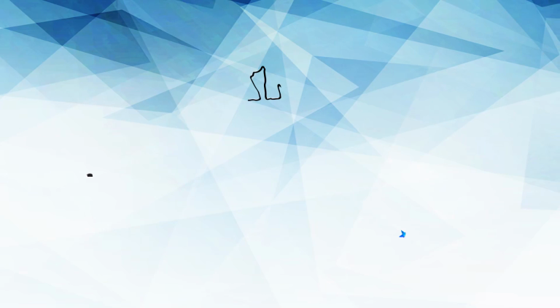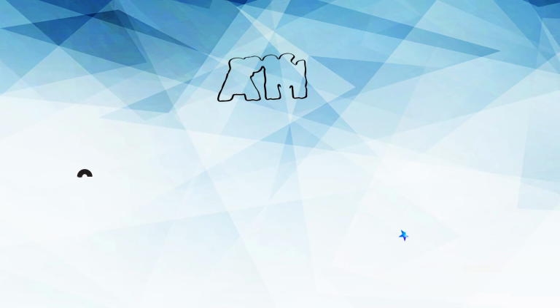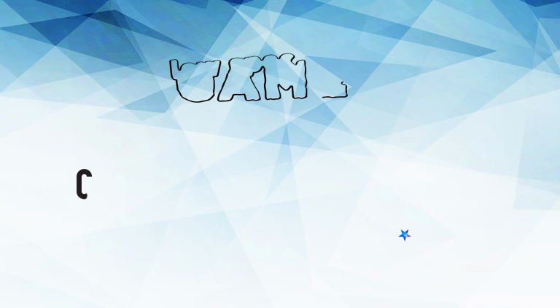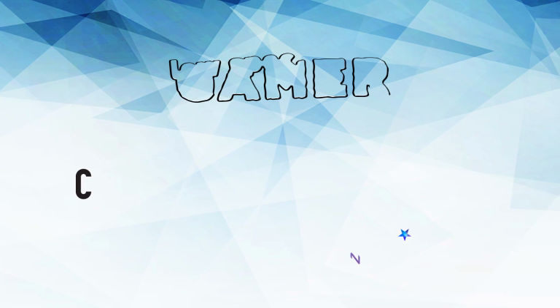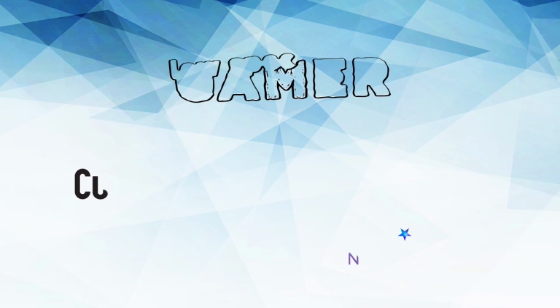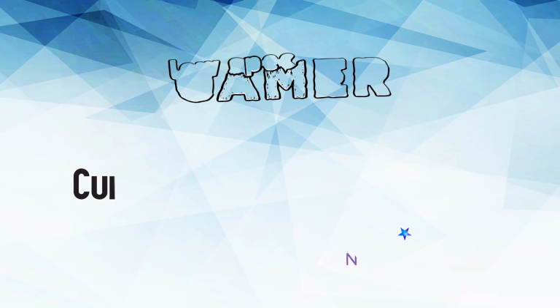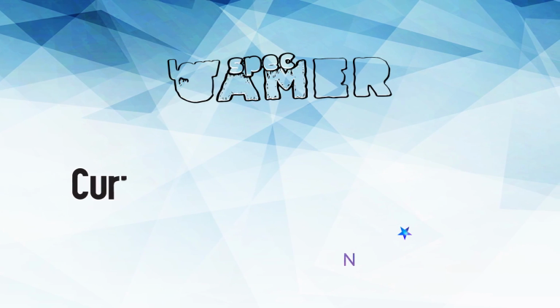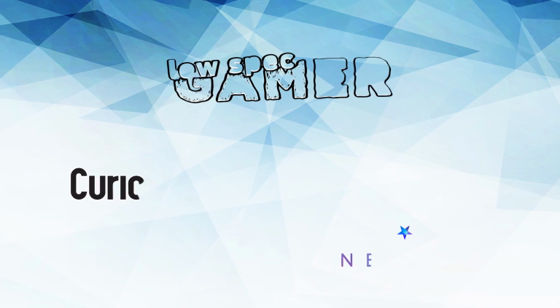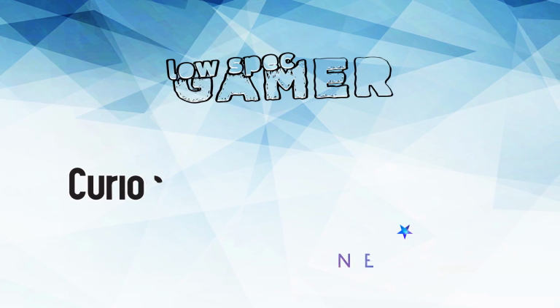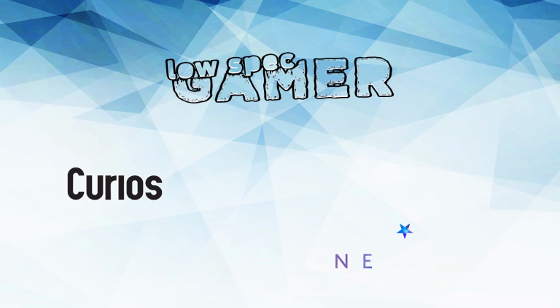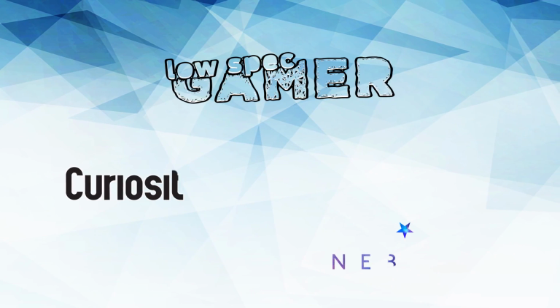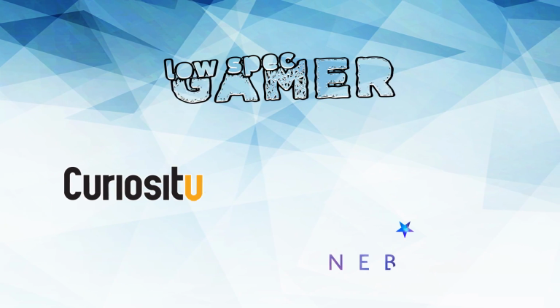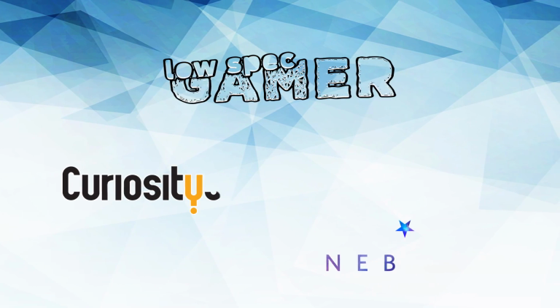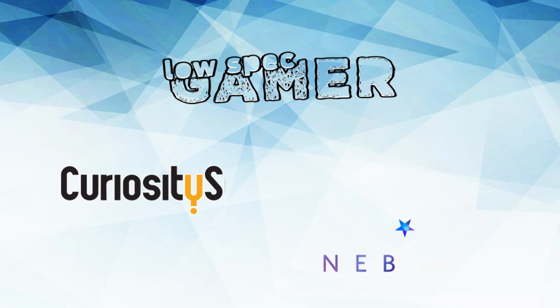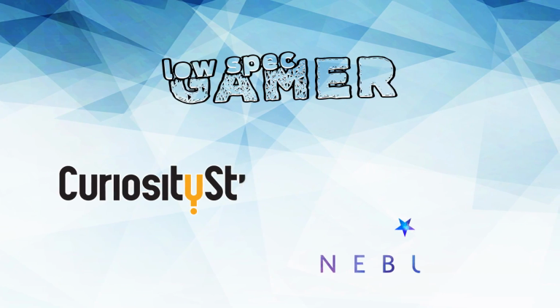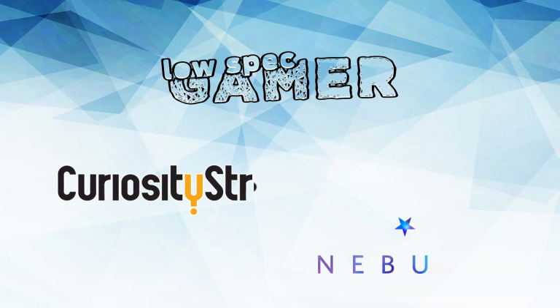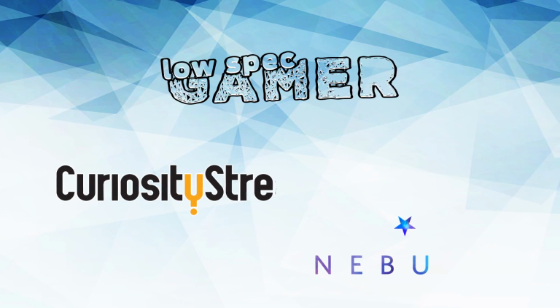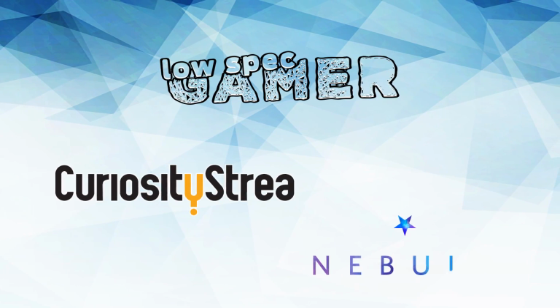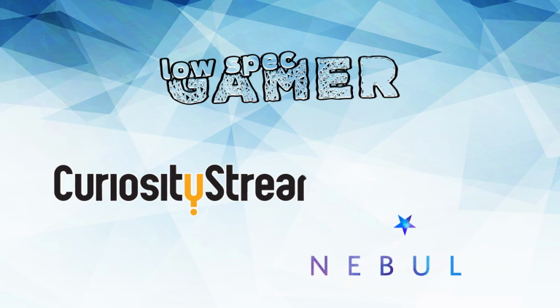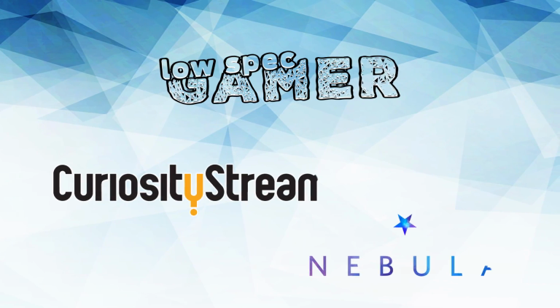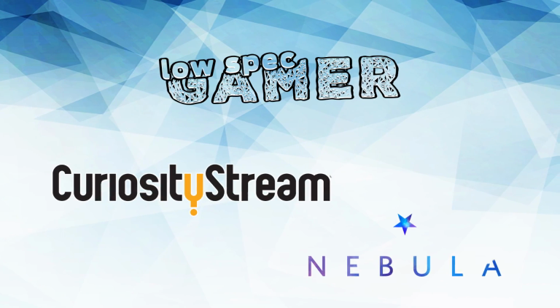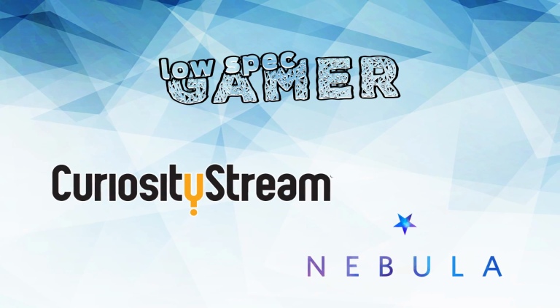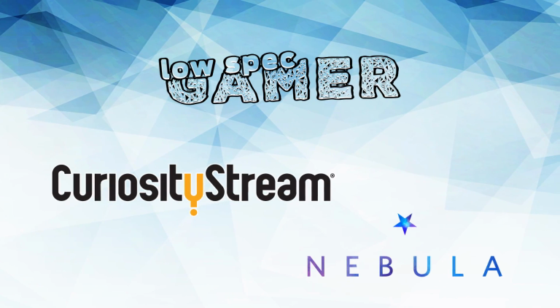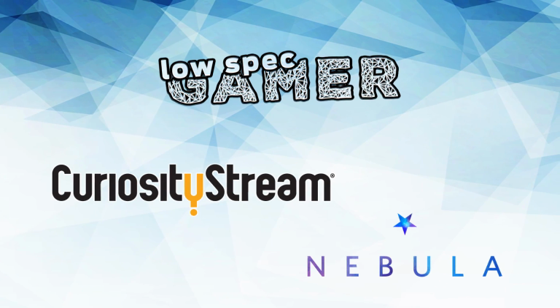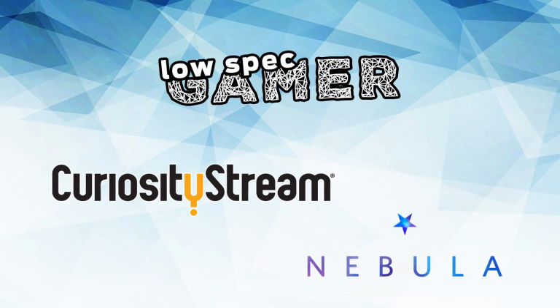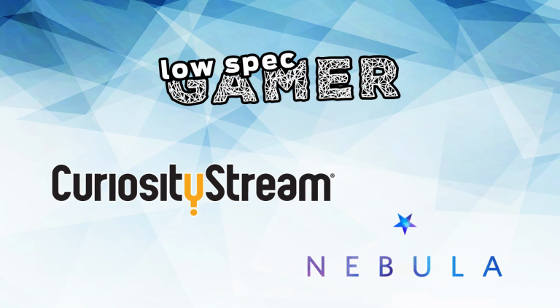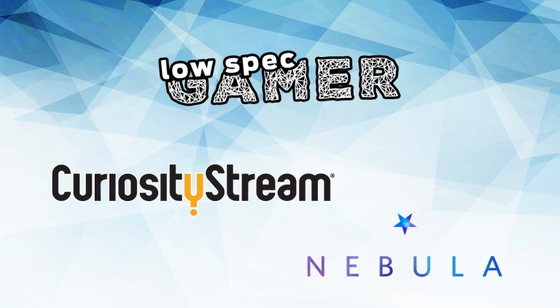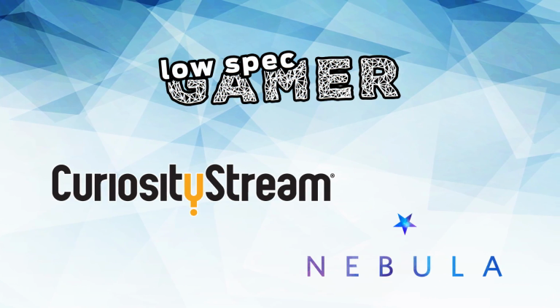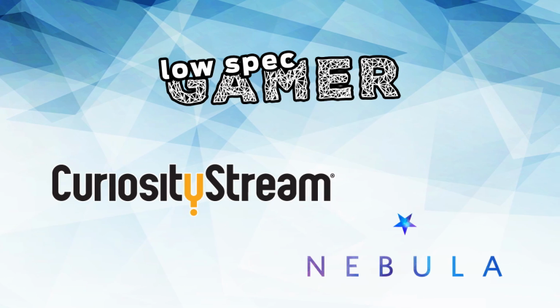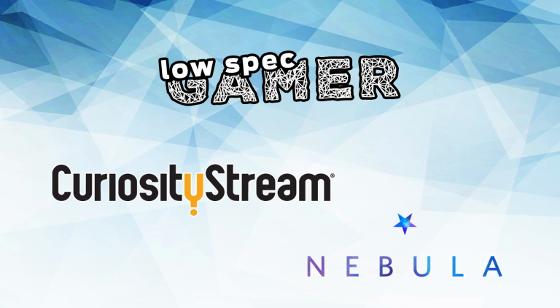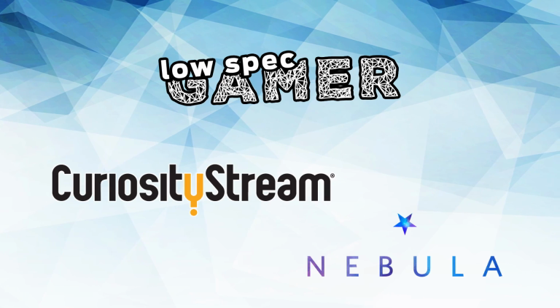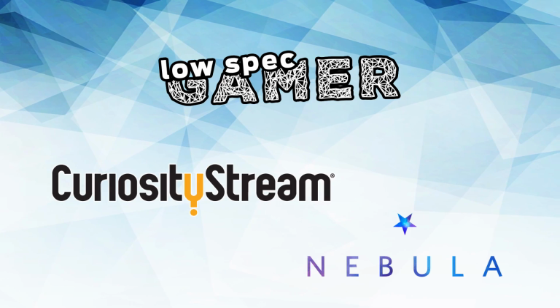This video is brought to you by CuriosityStream, which now comes with a little thing called Nebula.